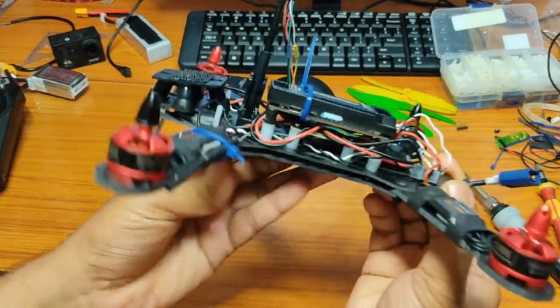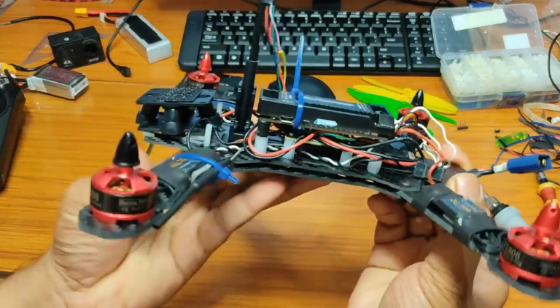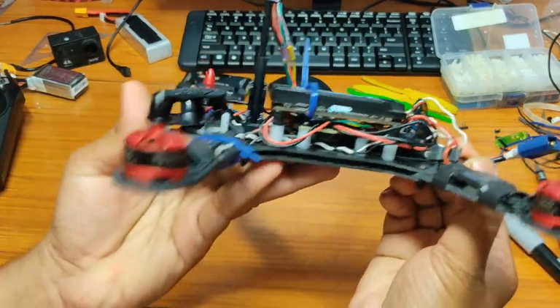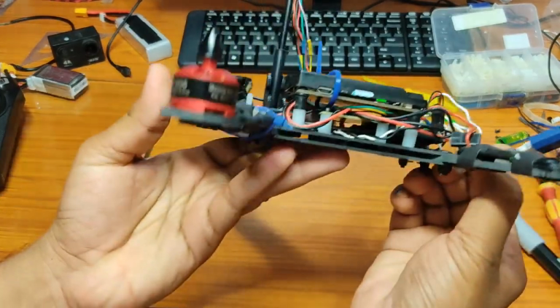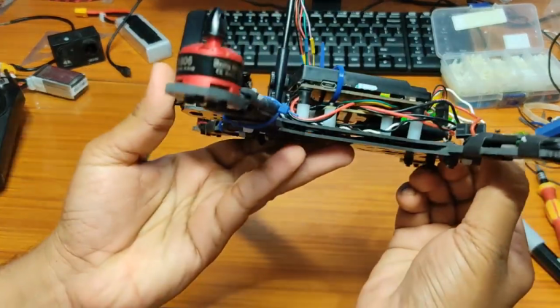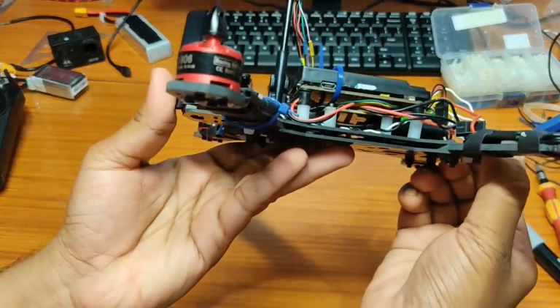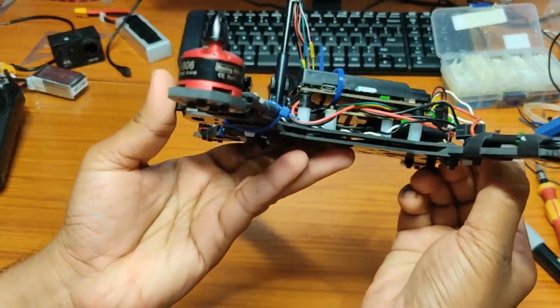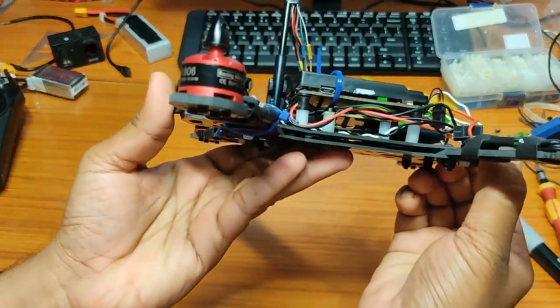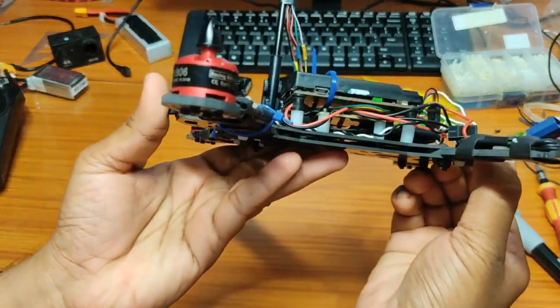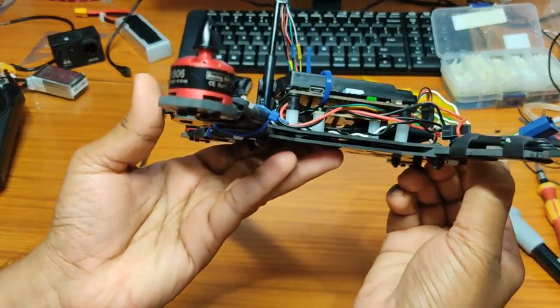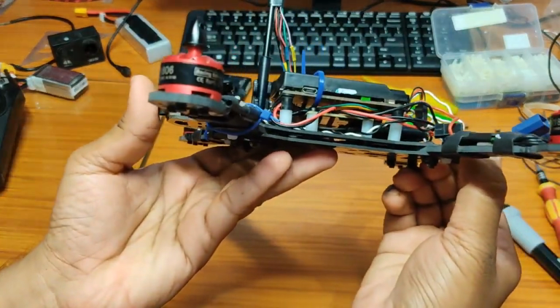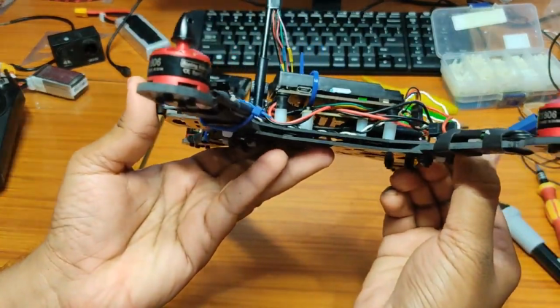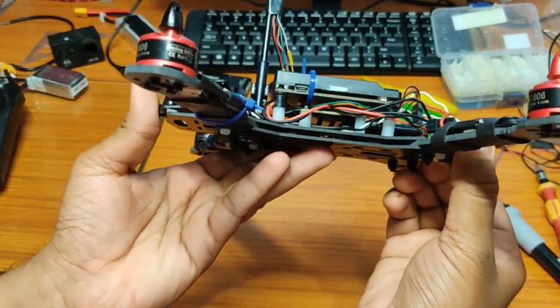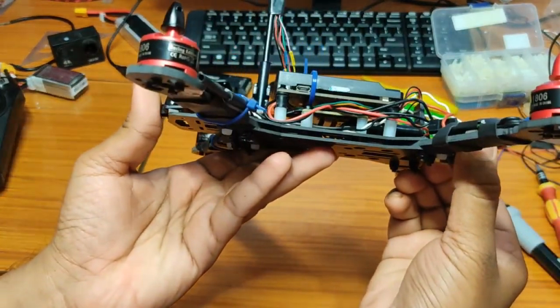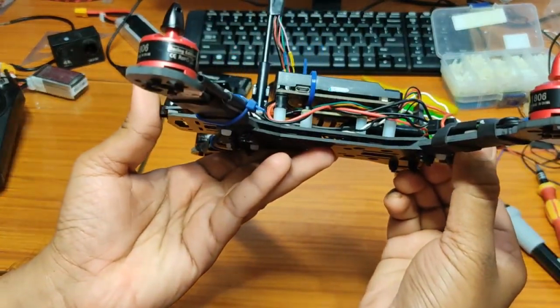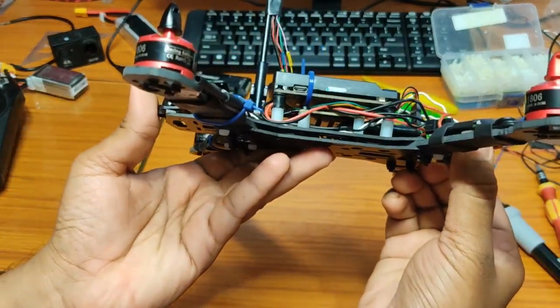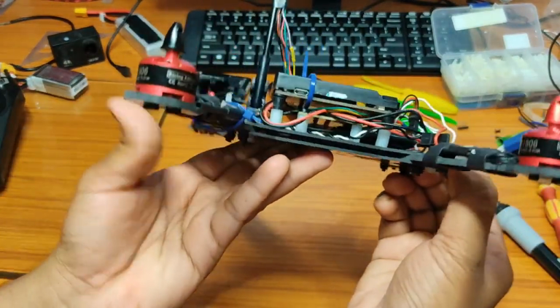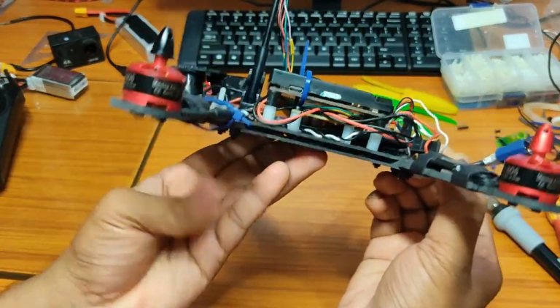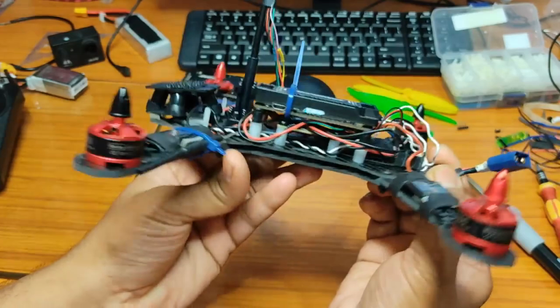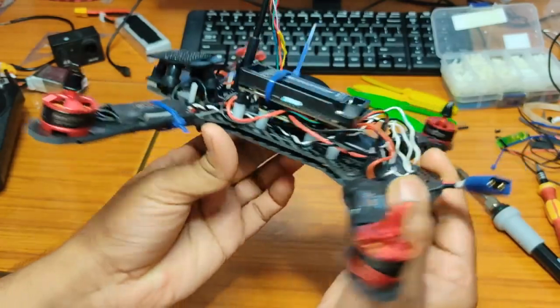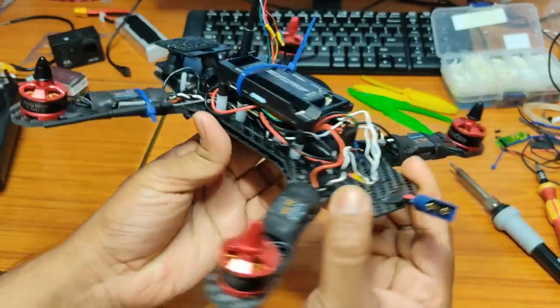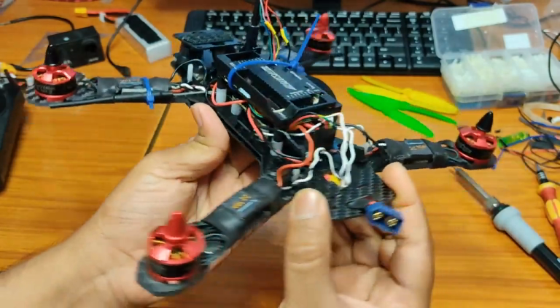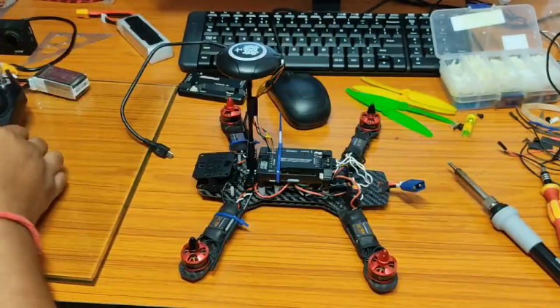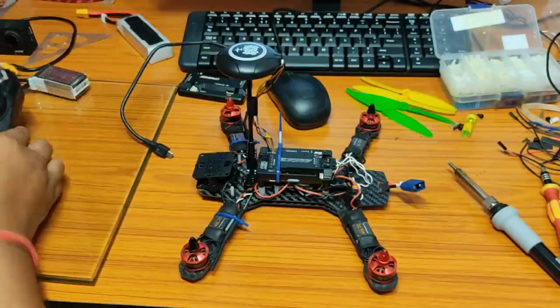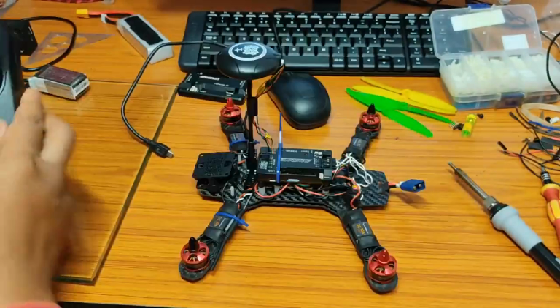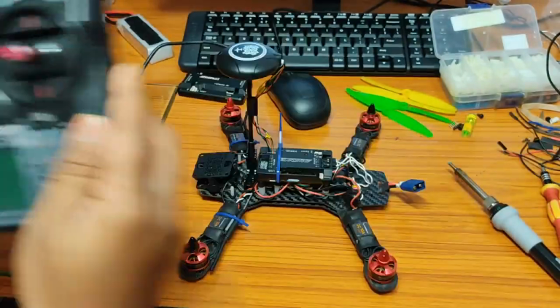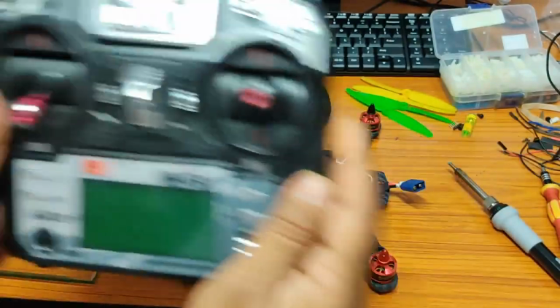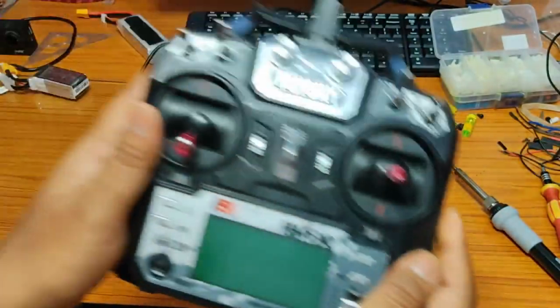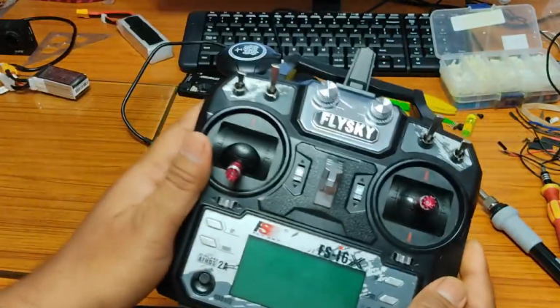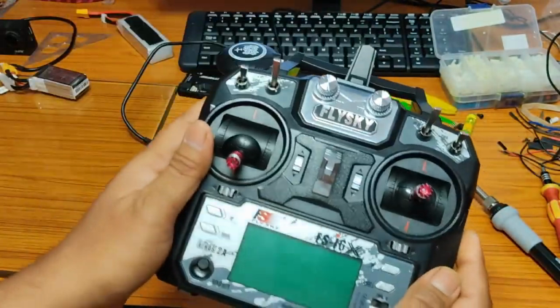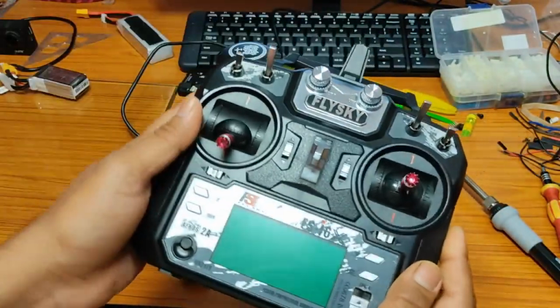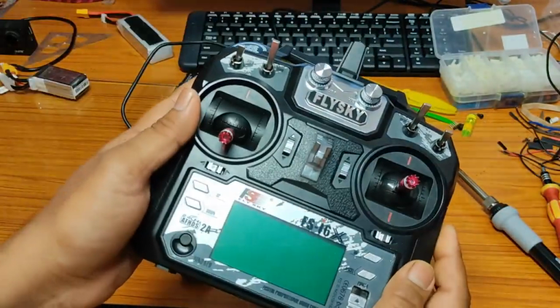We need to connect it to the PC for the rest of the calibration, but before that we need to set up the radio.